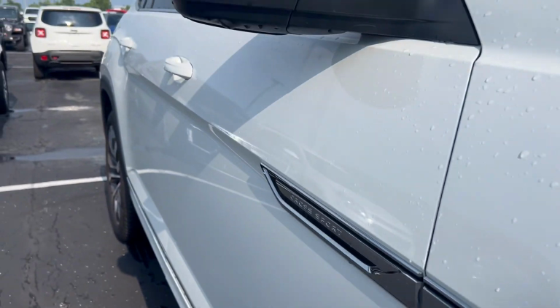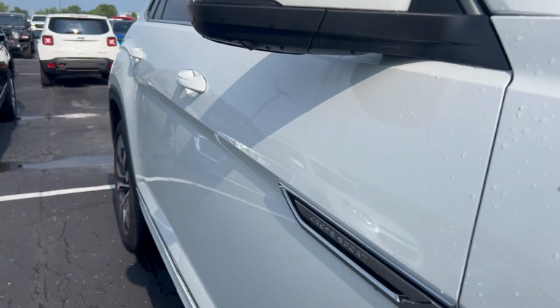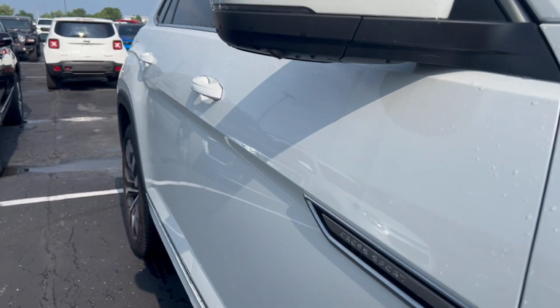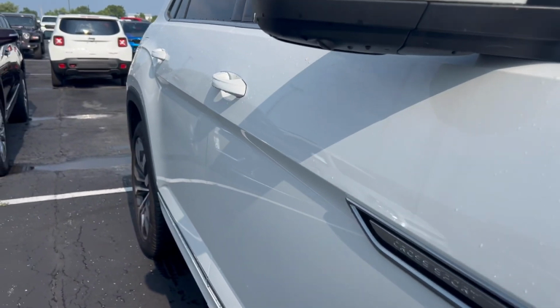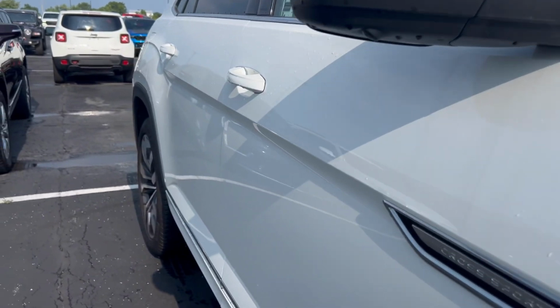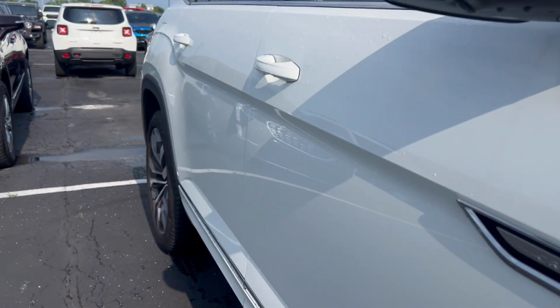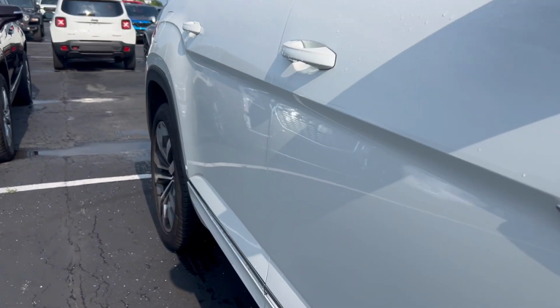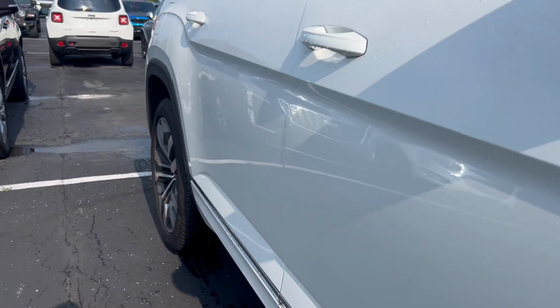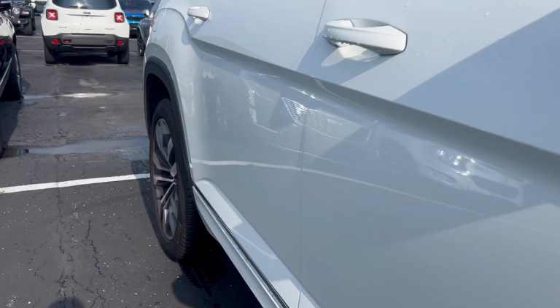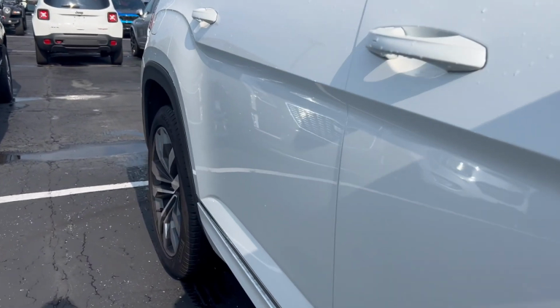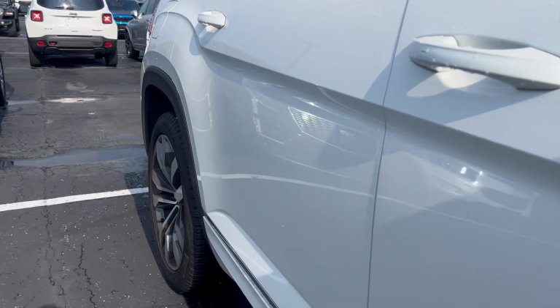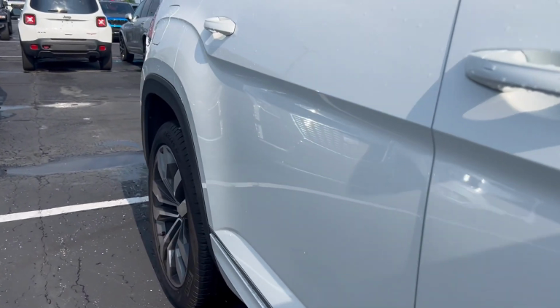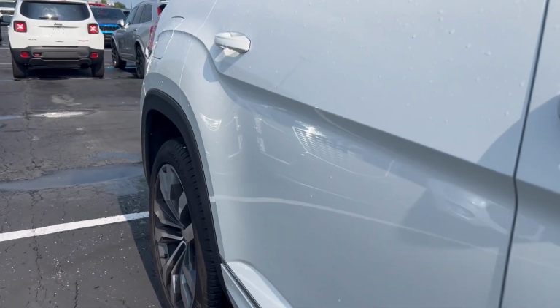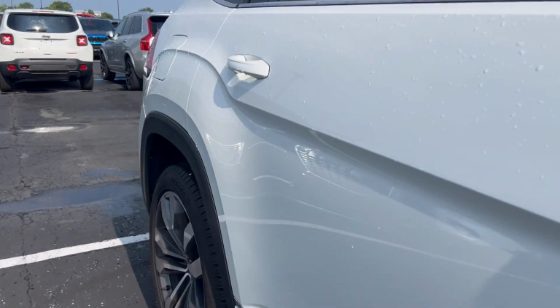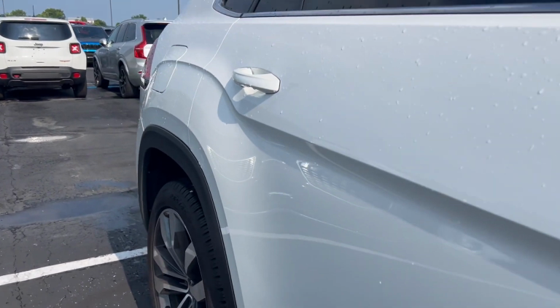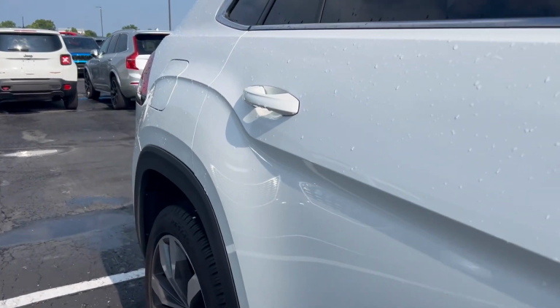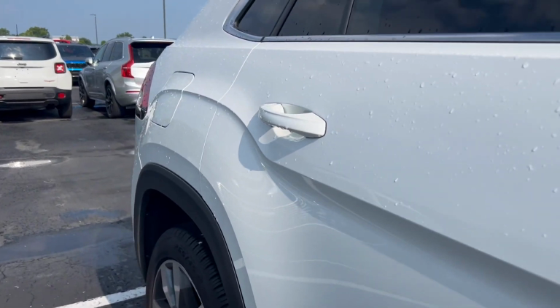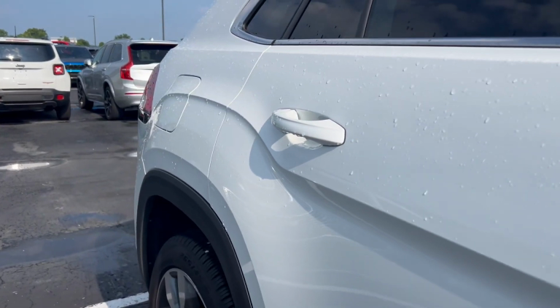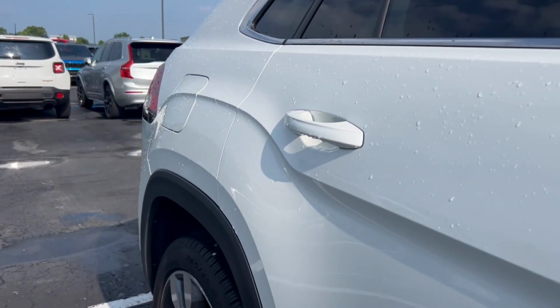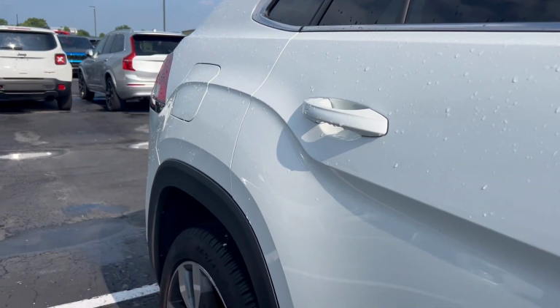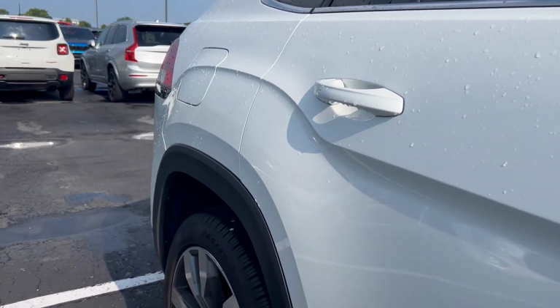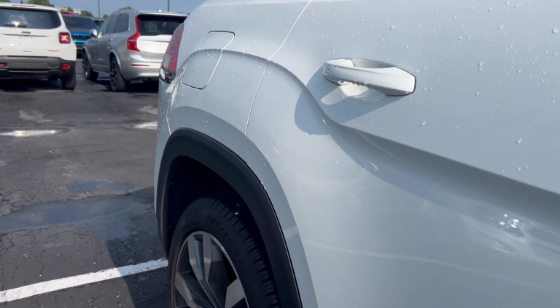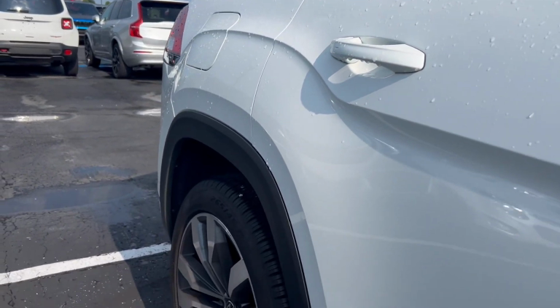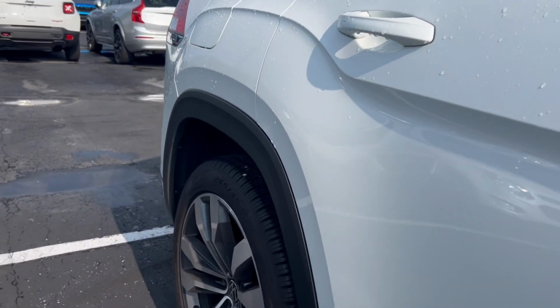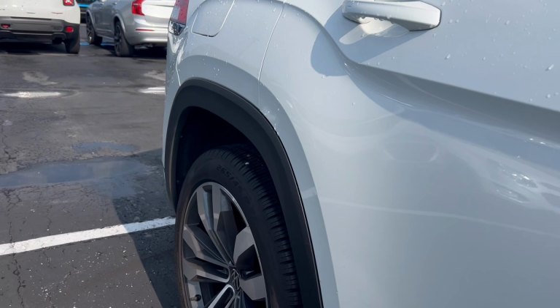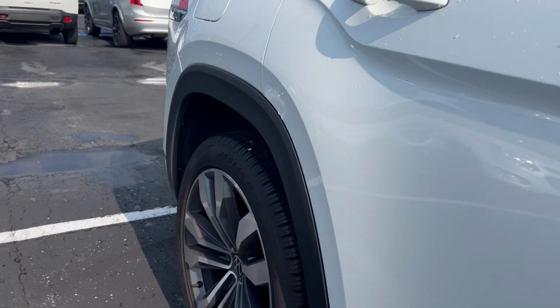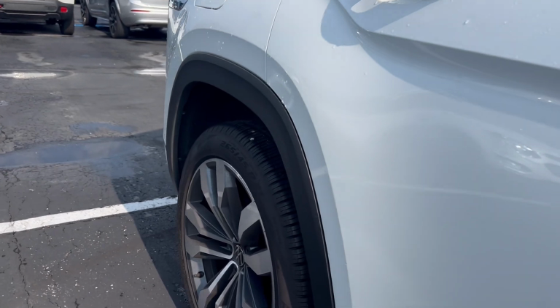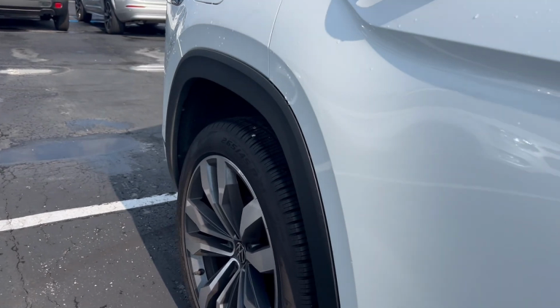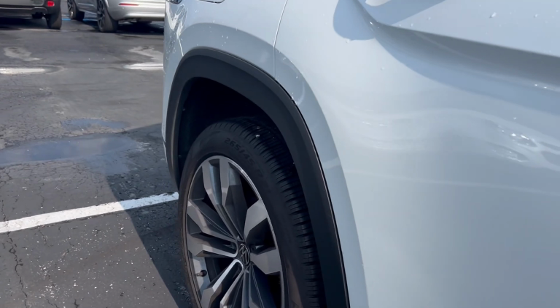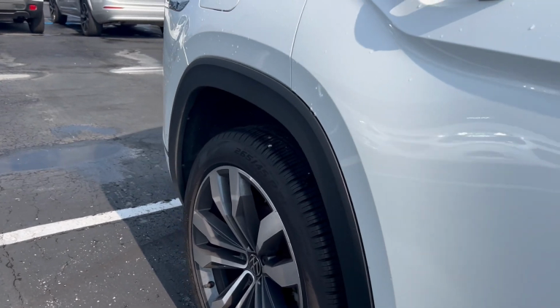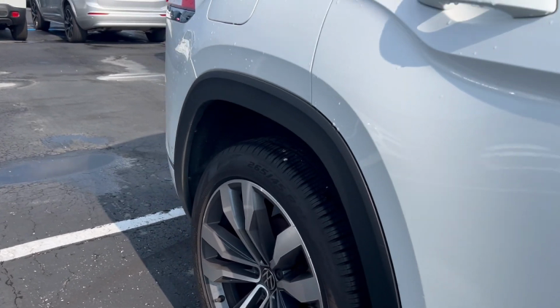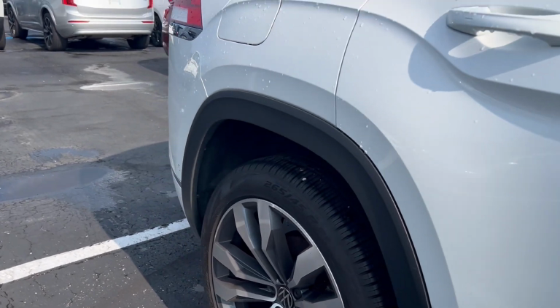Walking down the side here, I don't see any dents, dings, scratches, or damage.